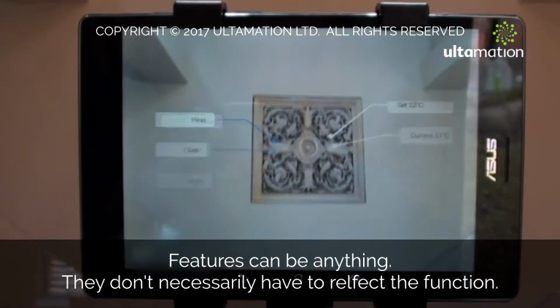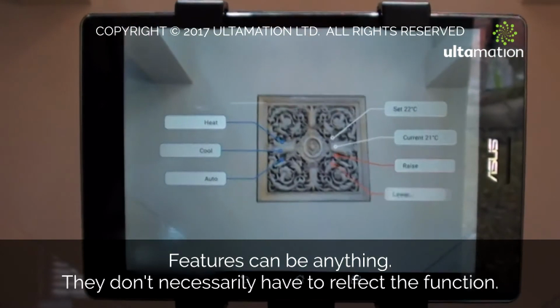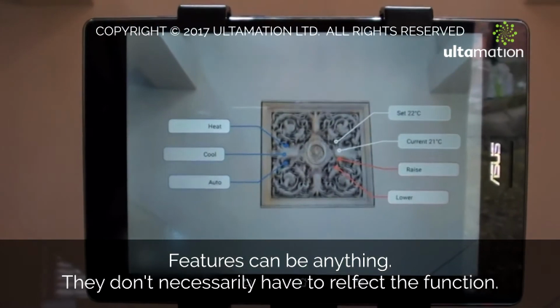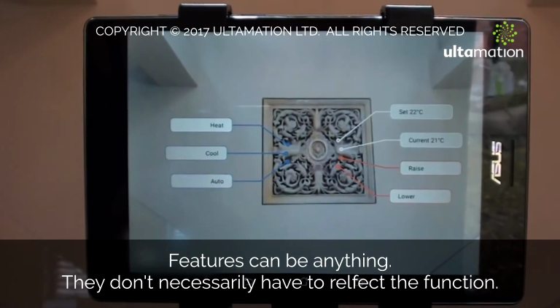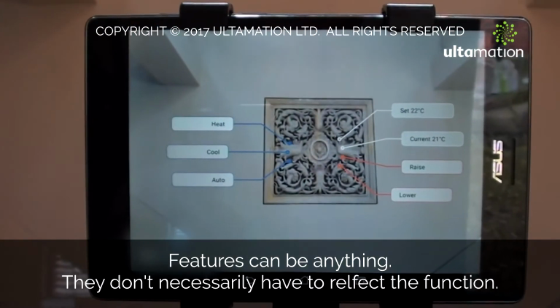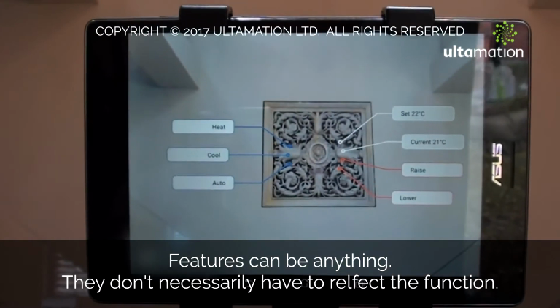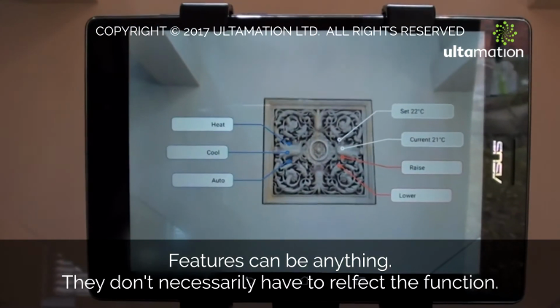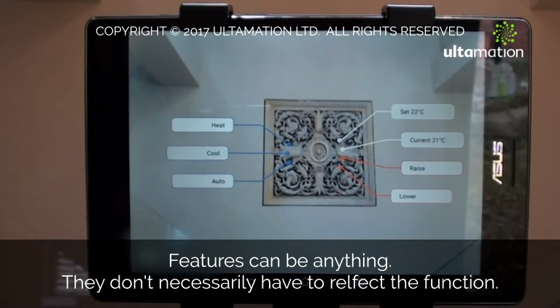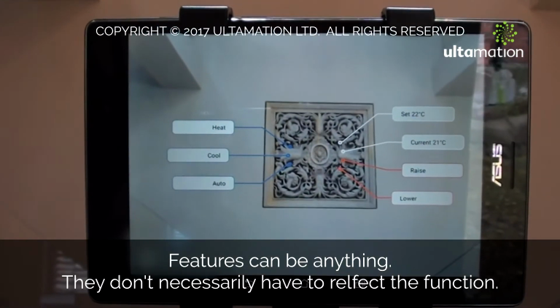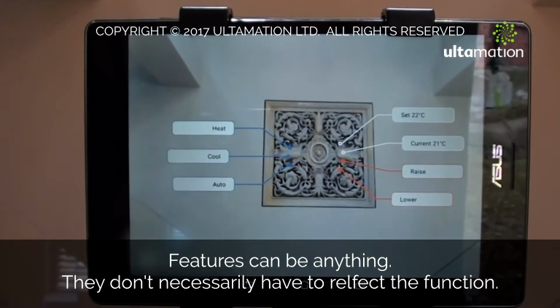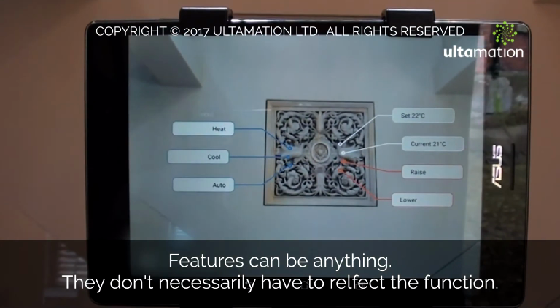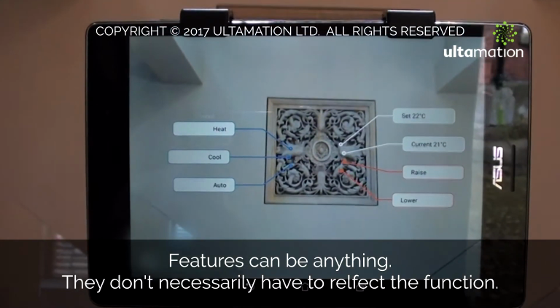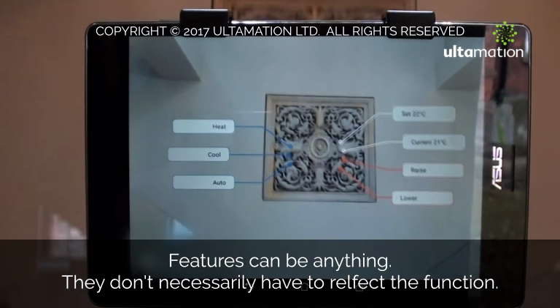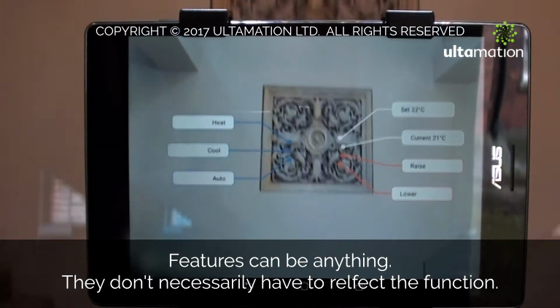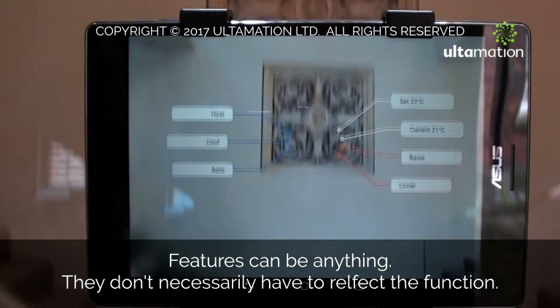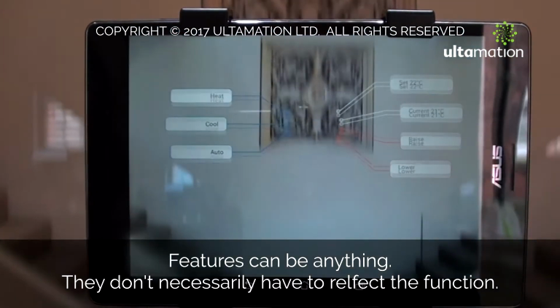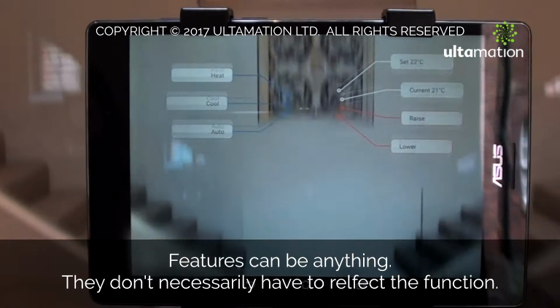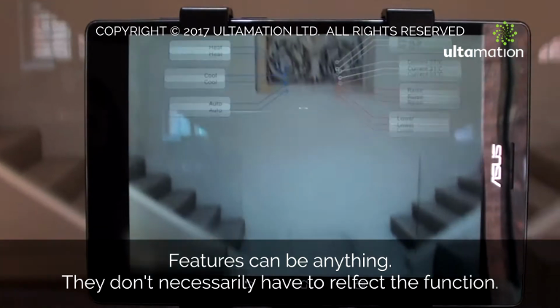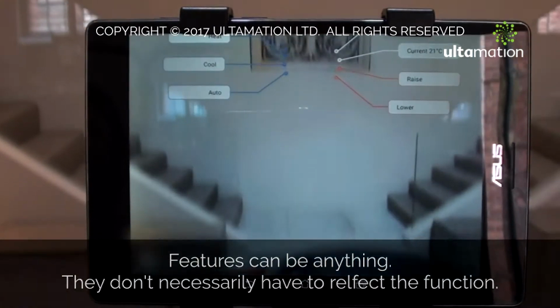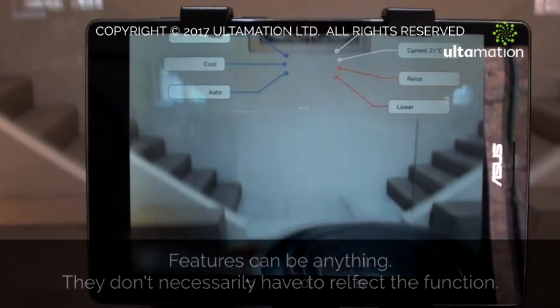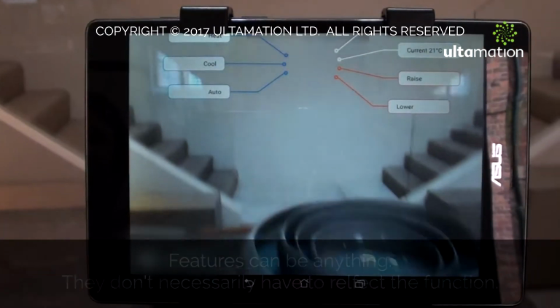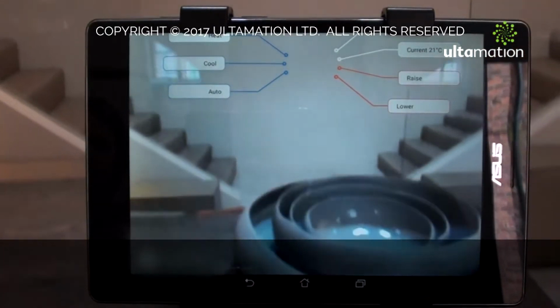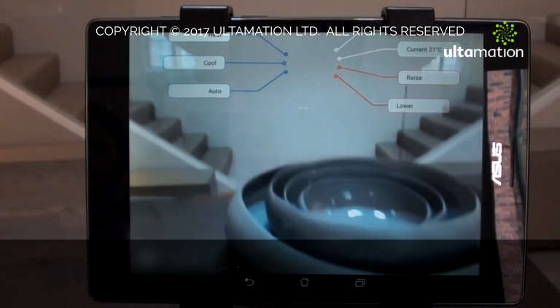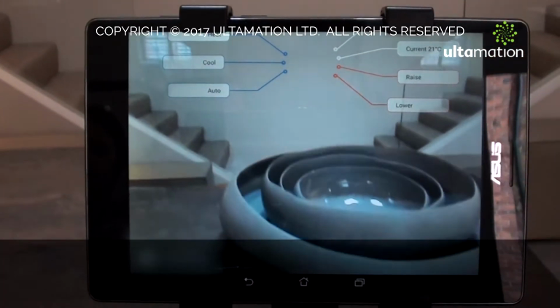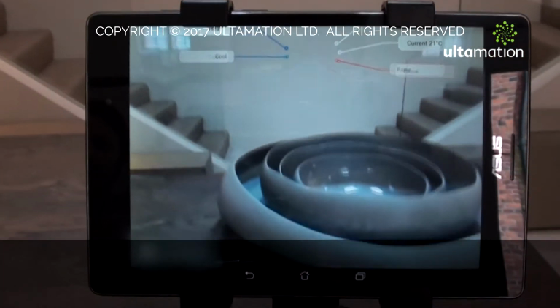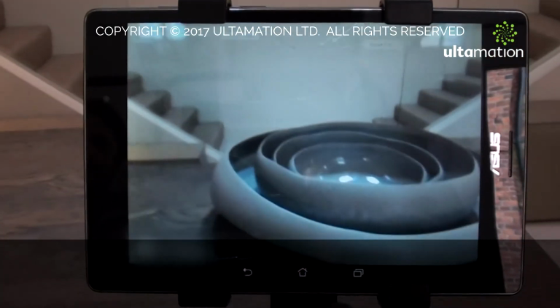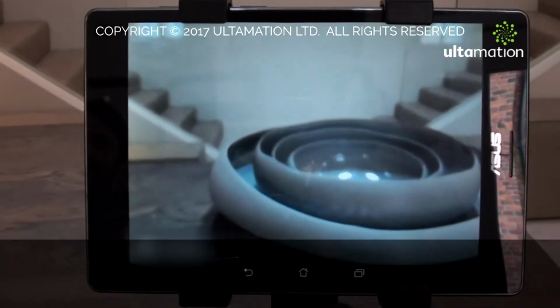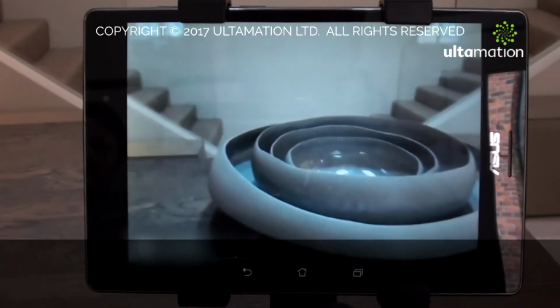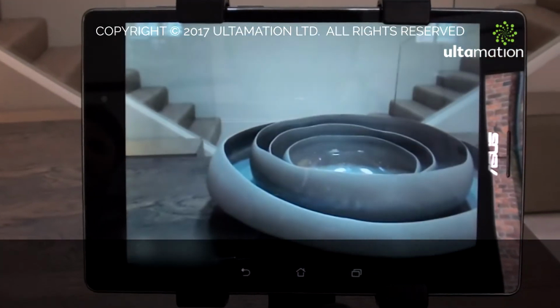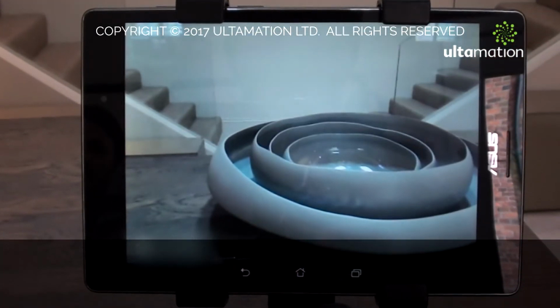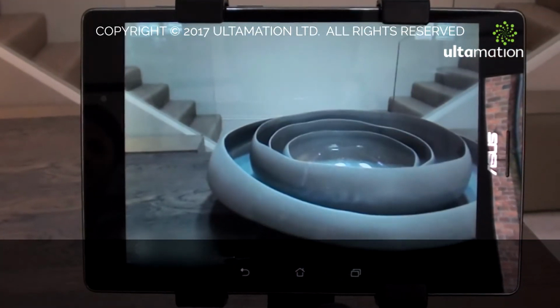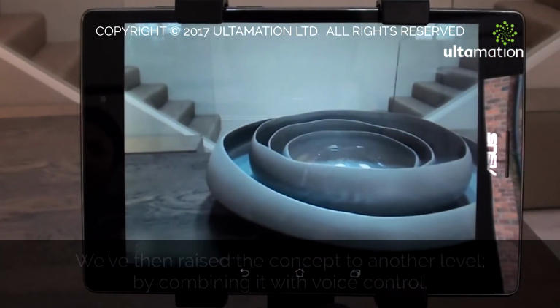A painting or sculpture could substitute for heating controls, for example, reducing the techno-clutter from the wall.